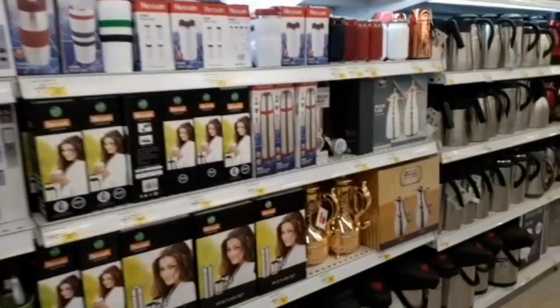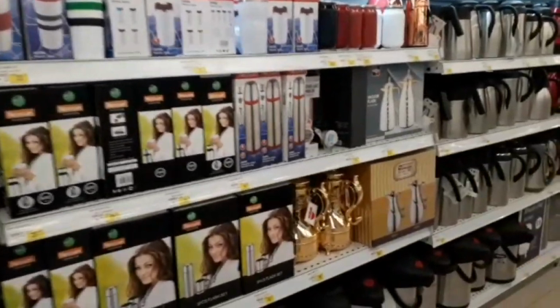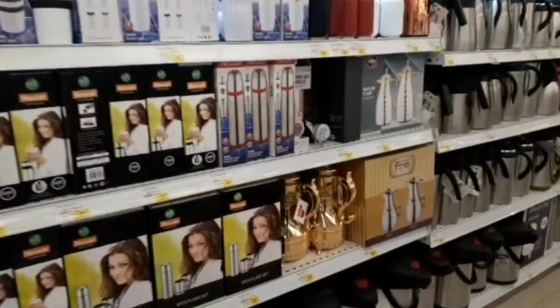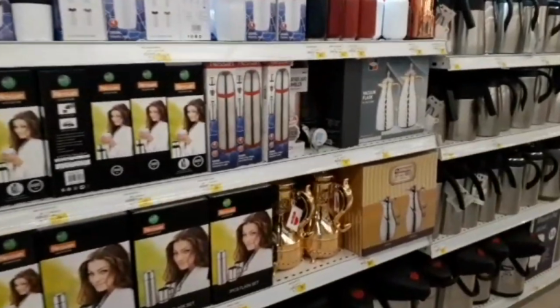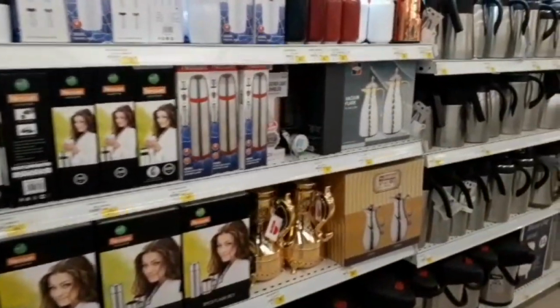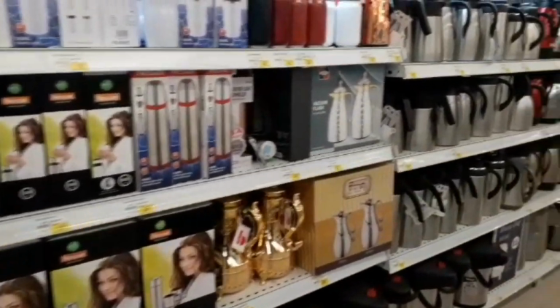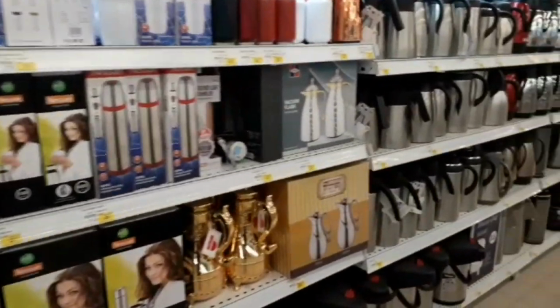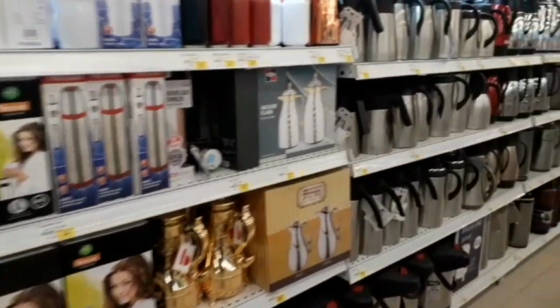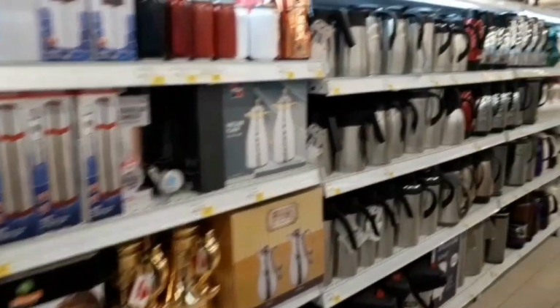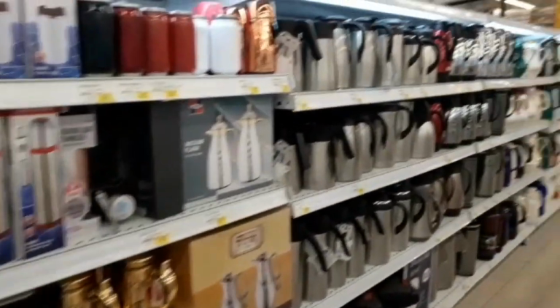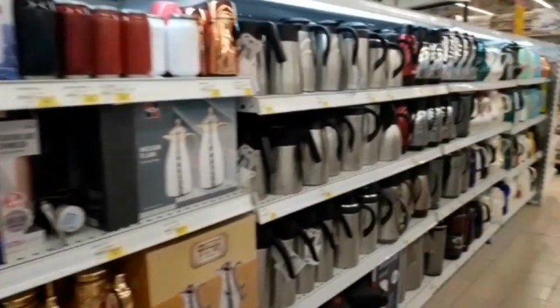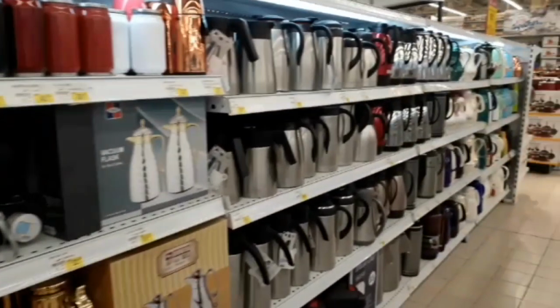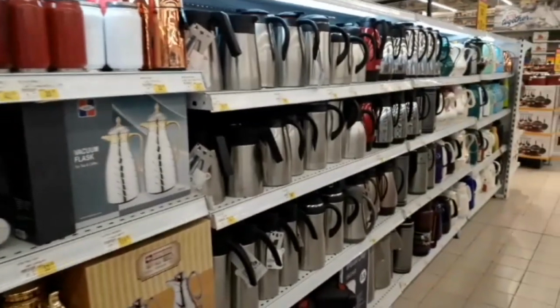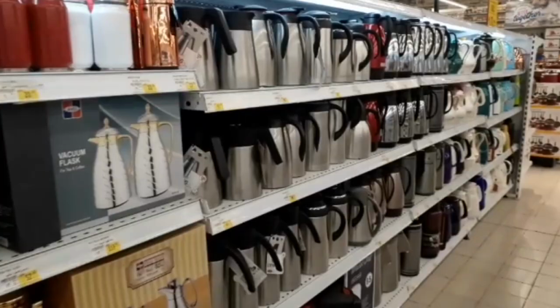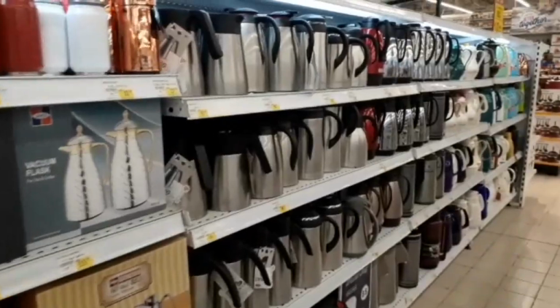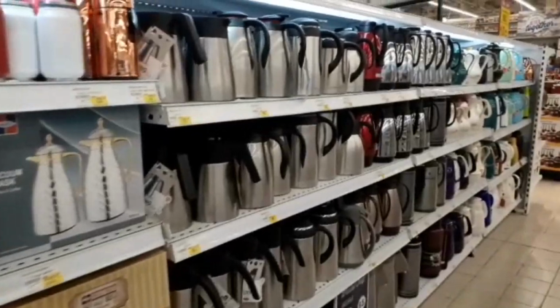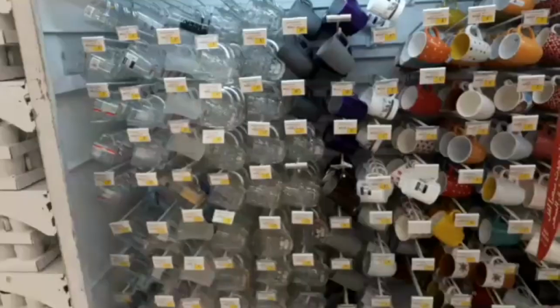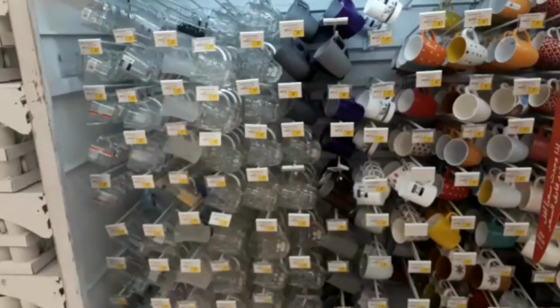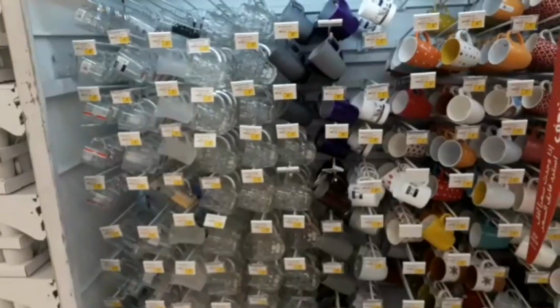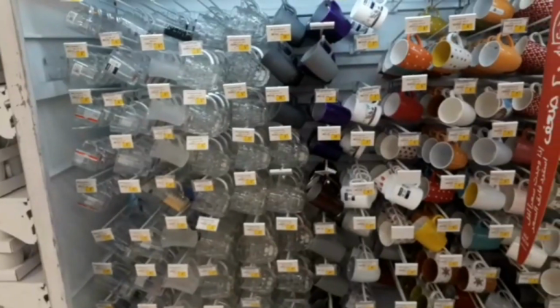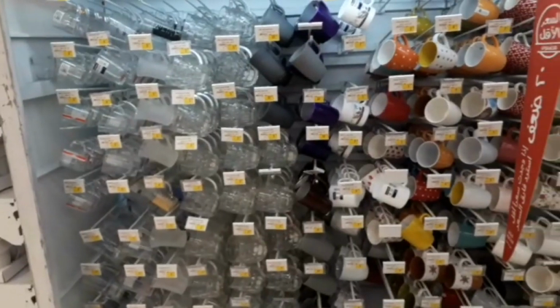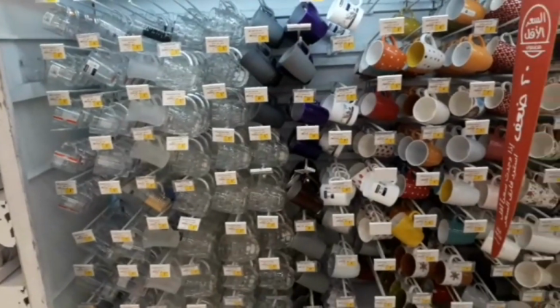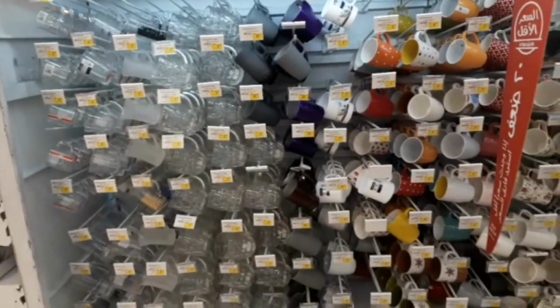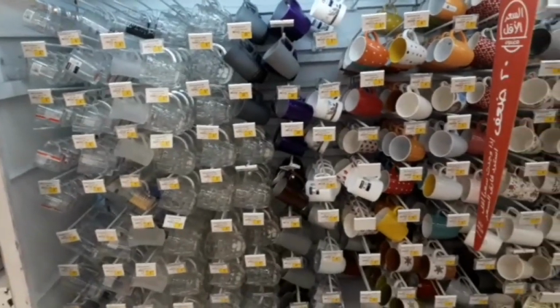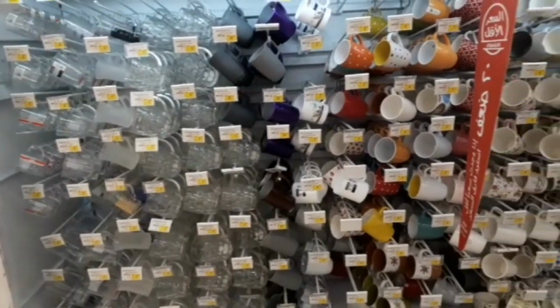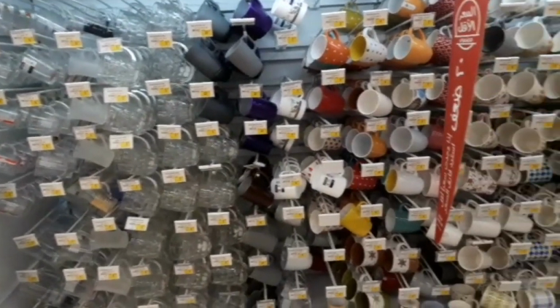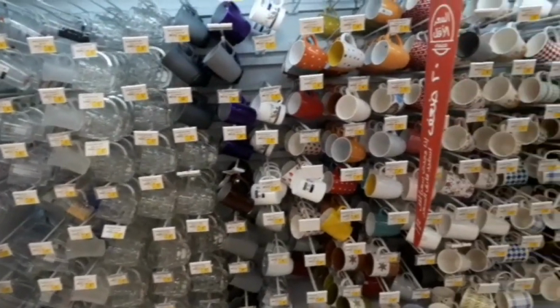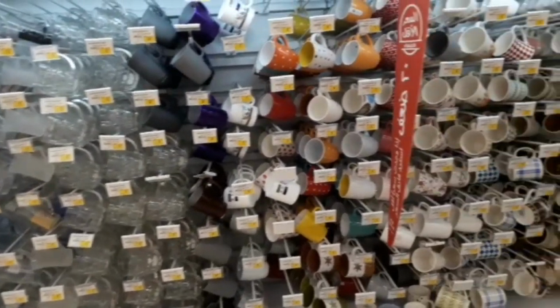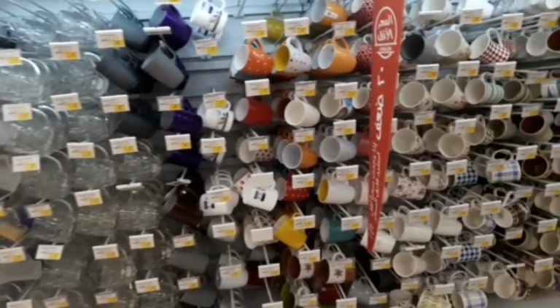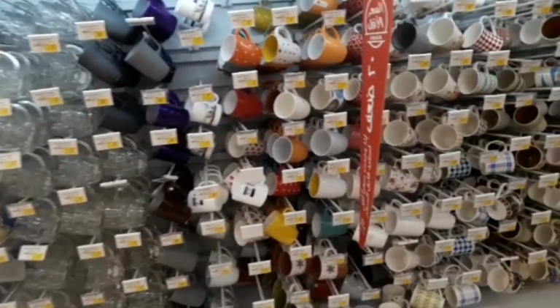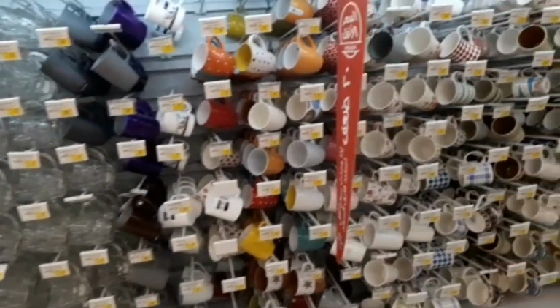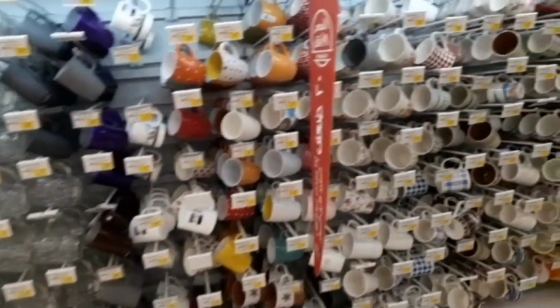Flask — different sizes, different types of companies. Colorful mugs.